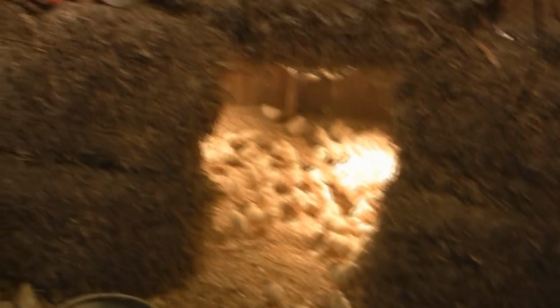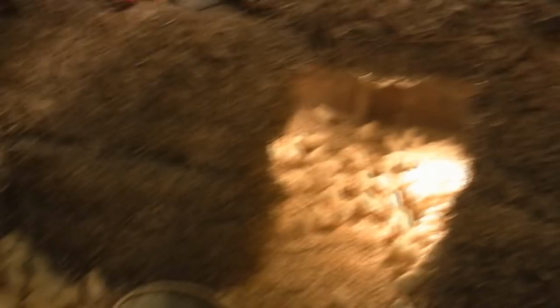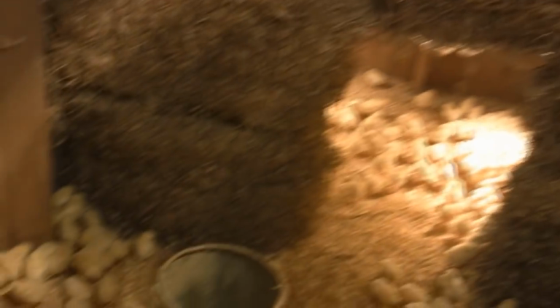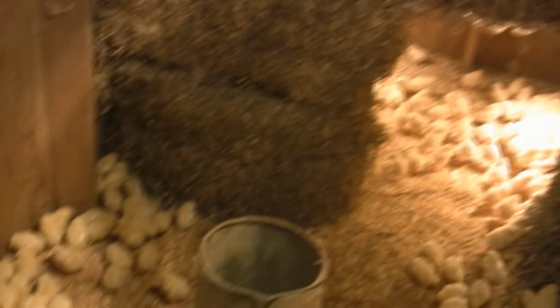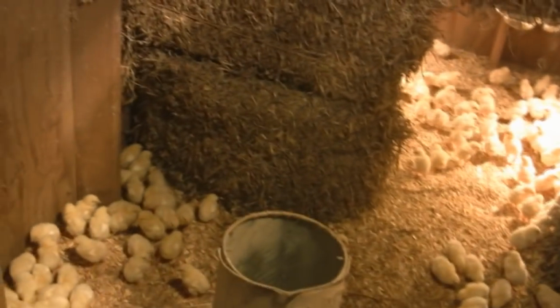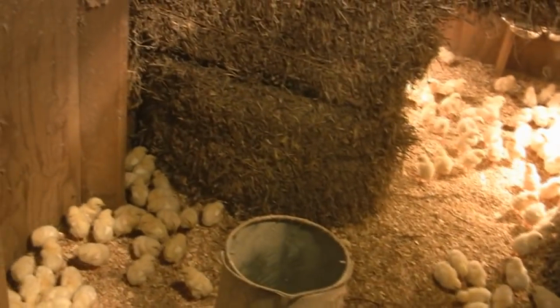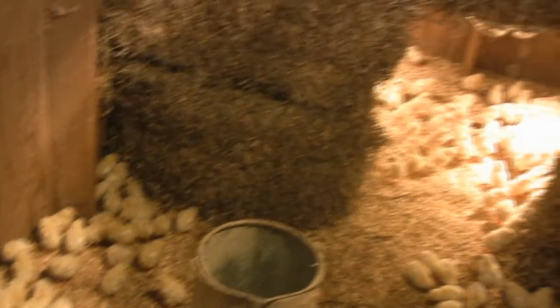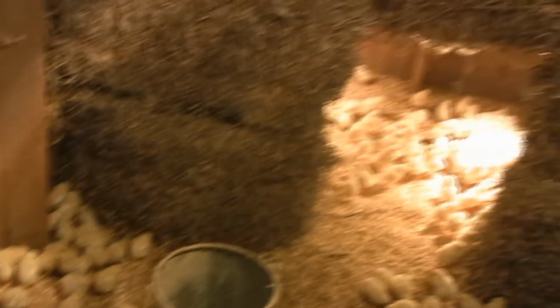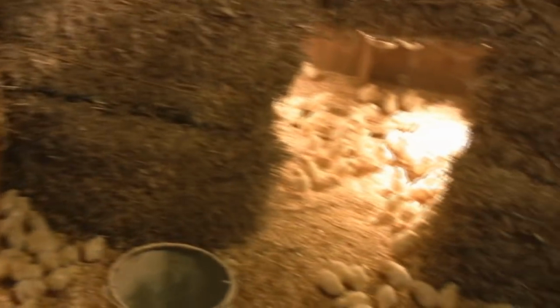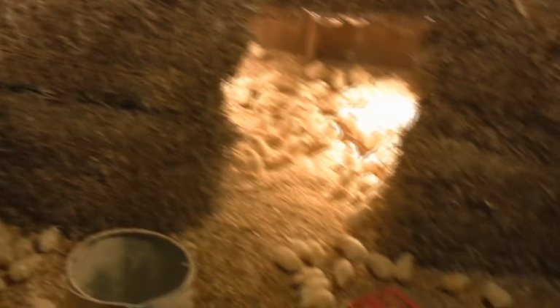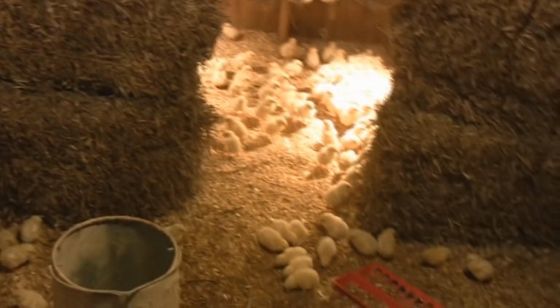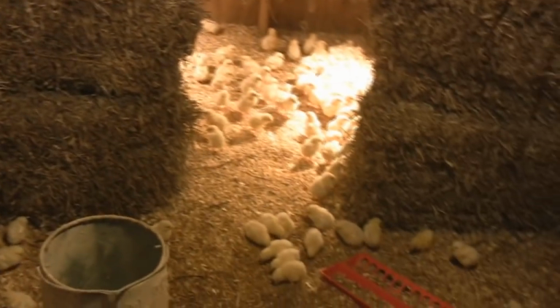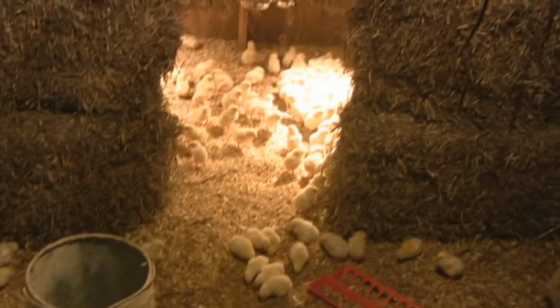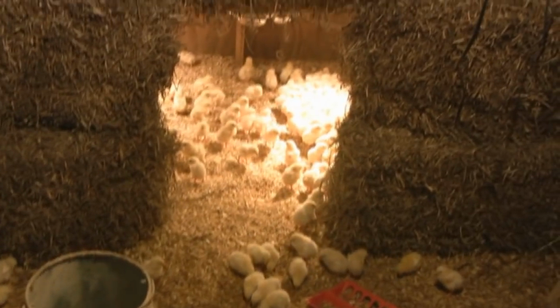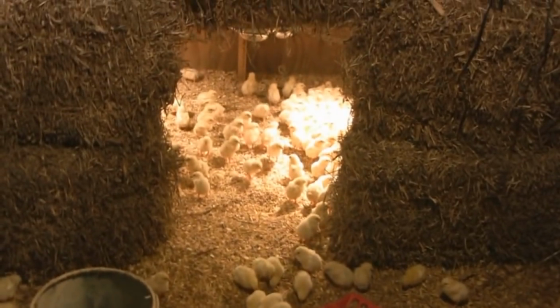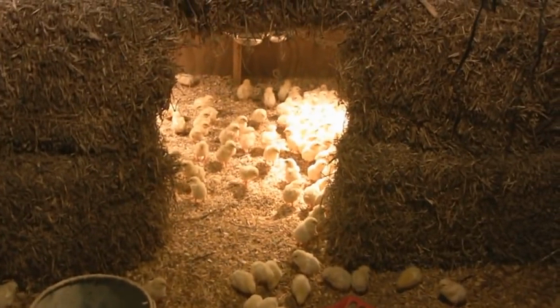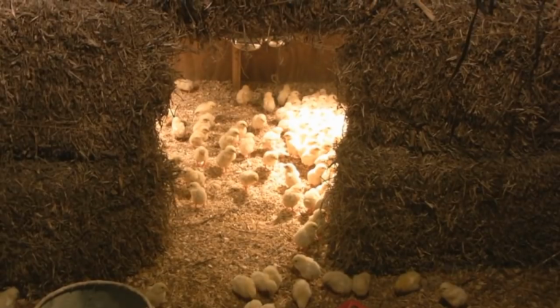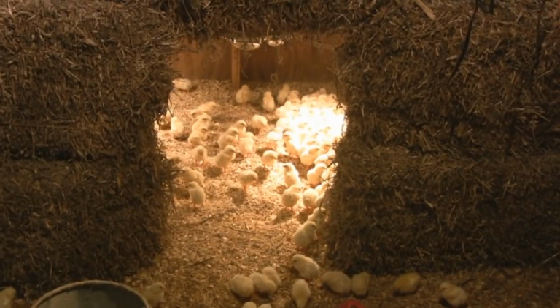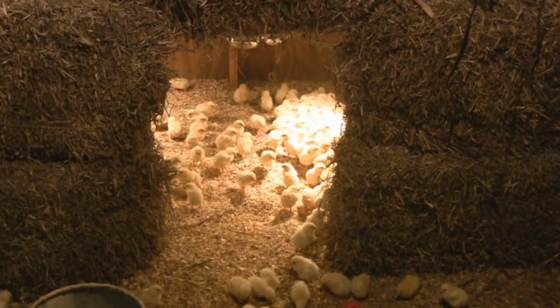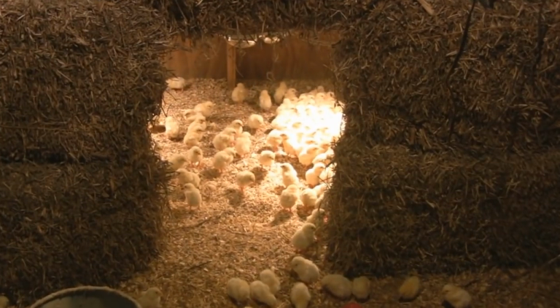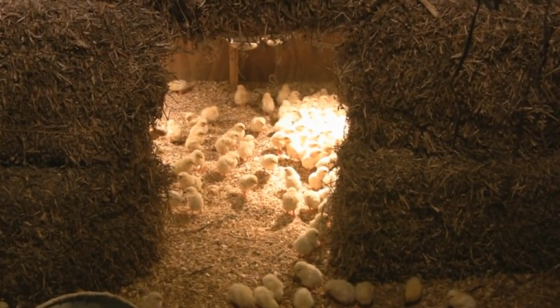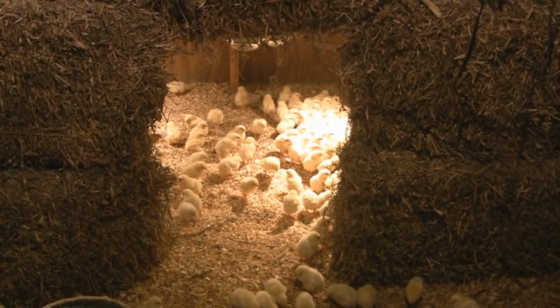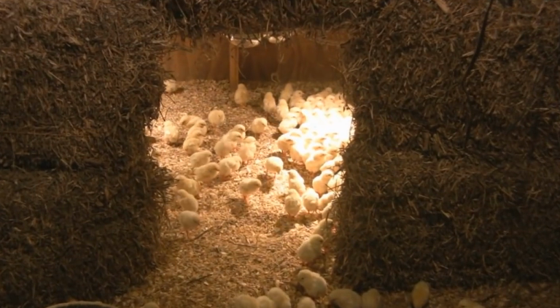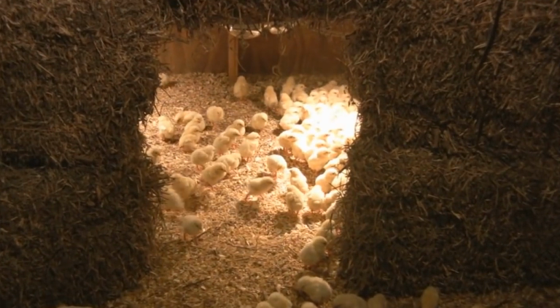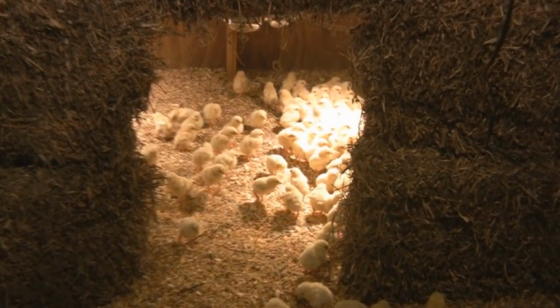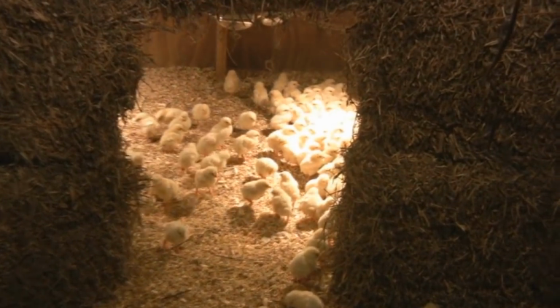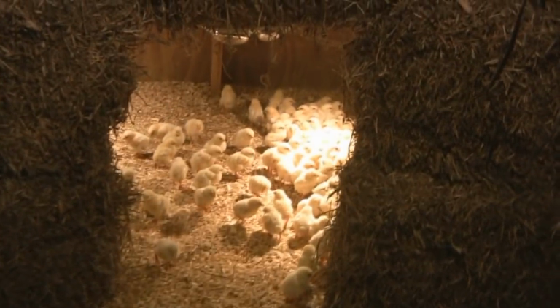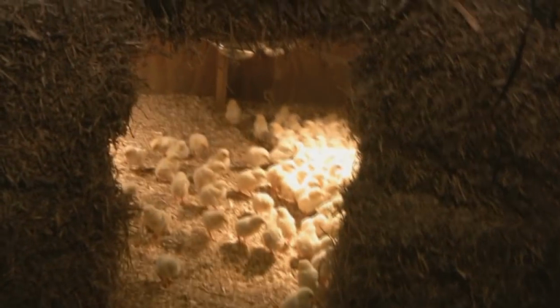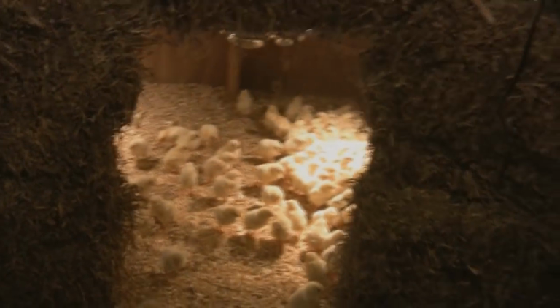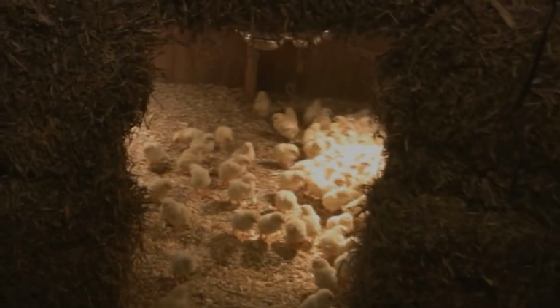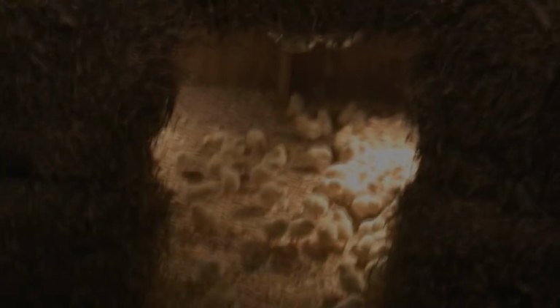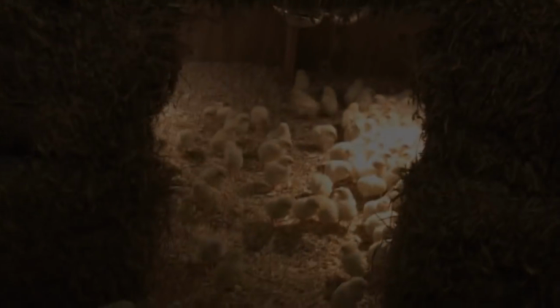And so you buy them as chicks? Day old — one day old only. Day old chicks.